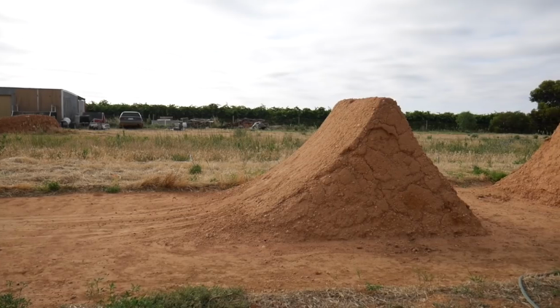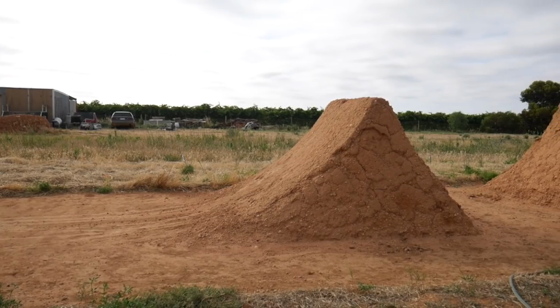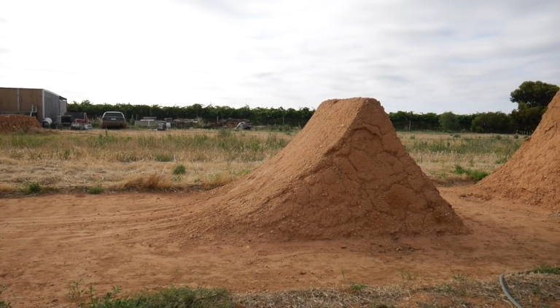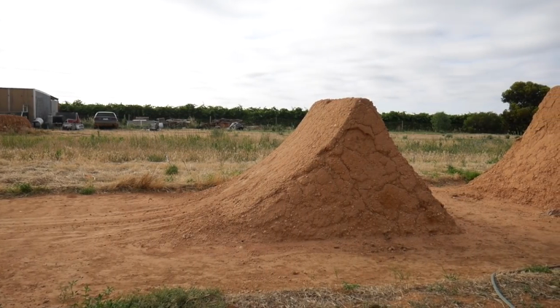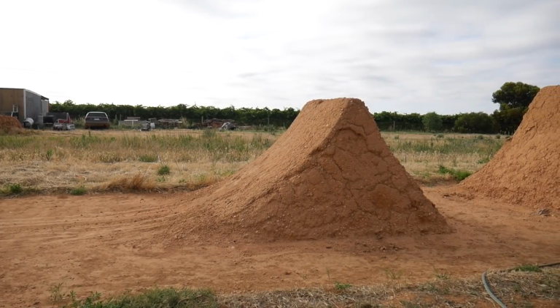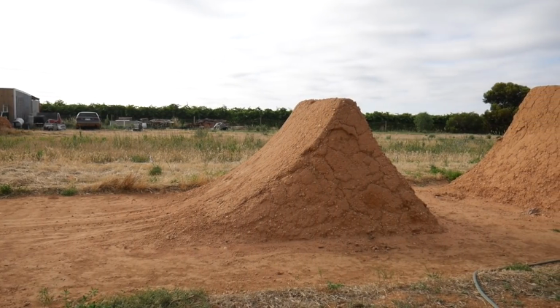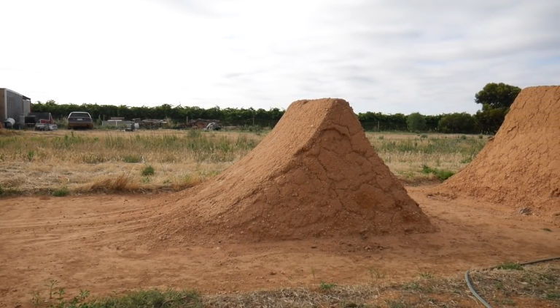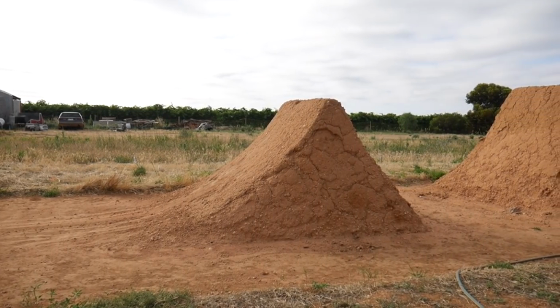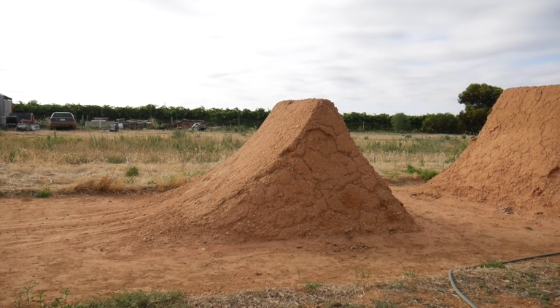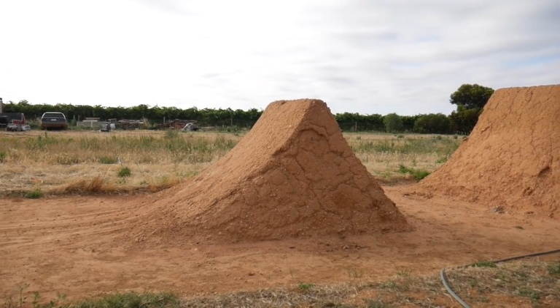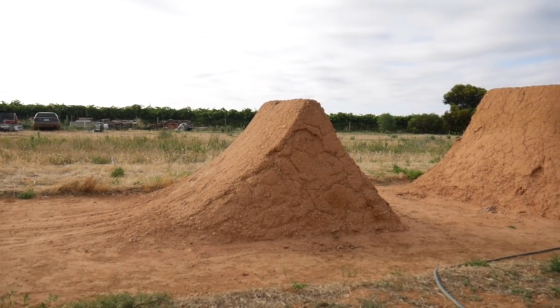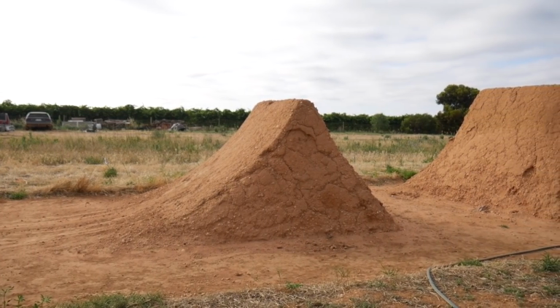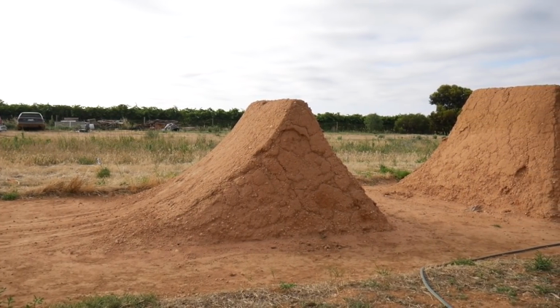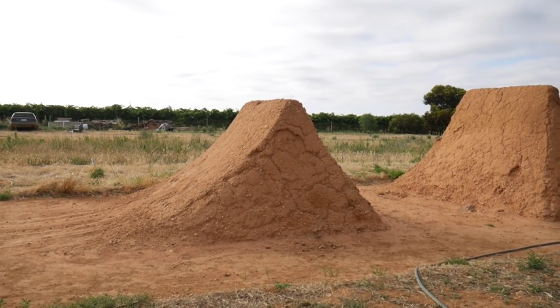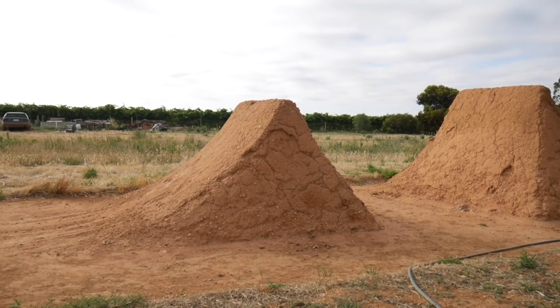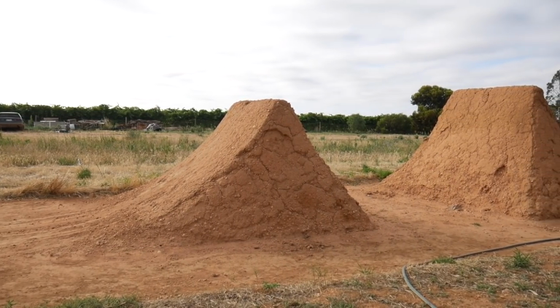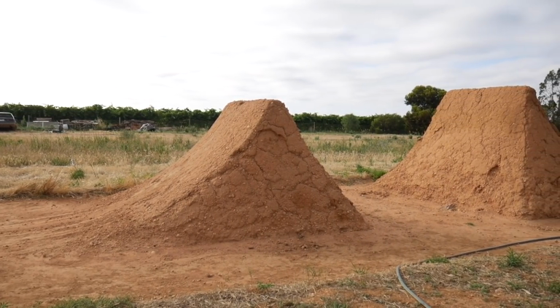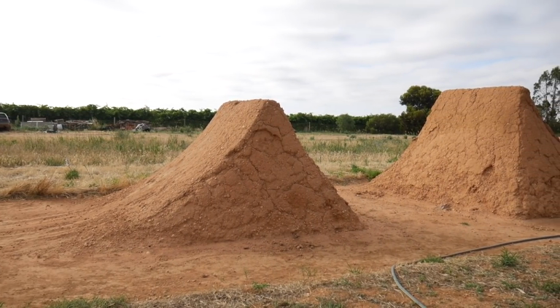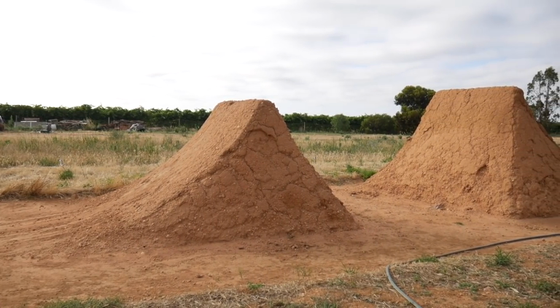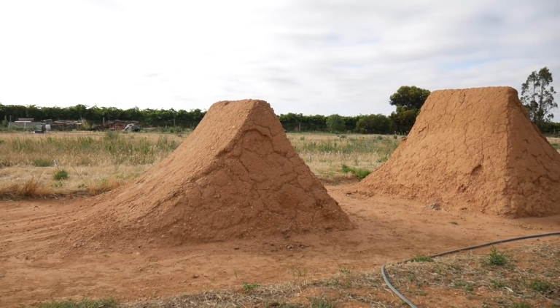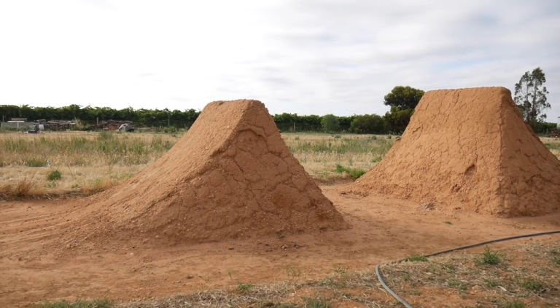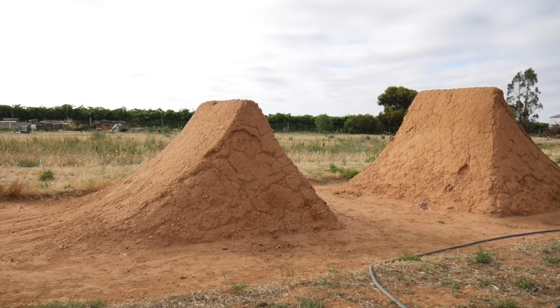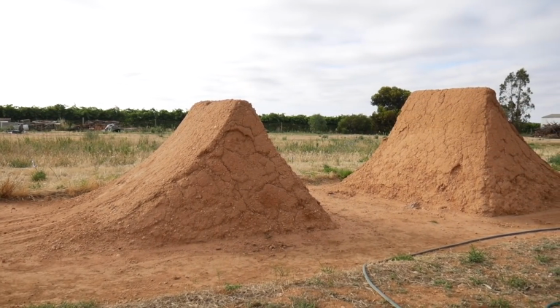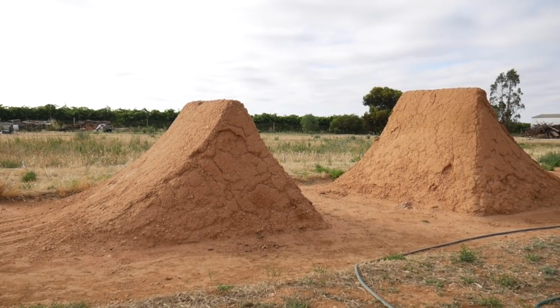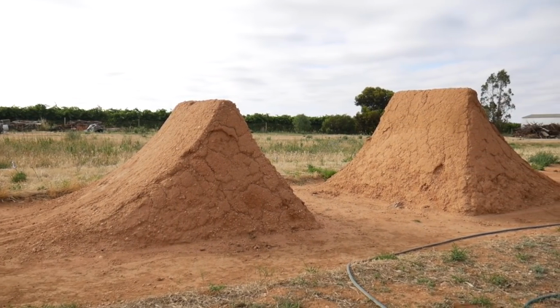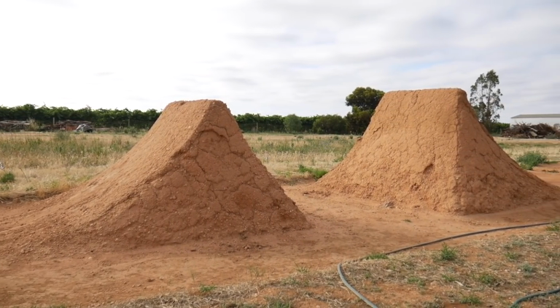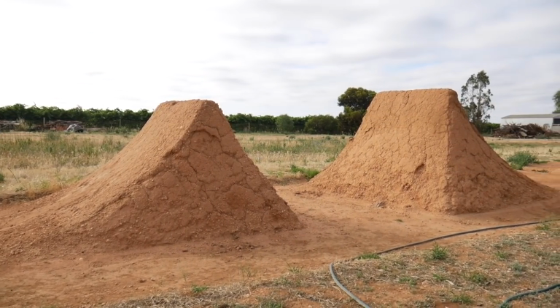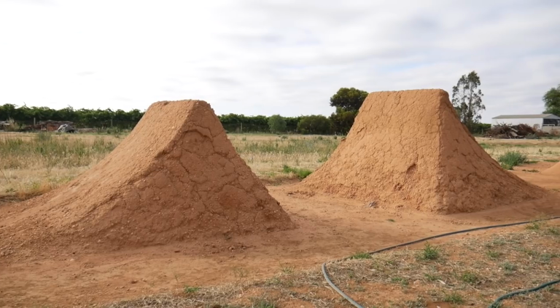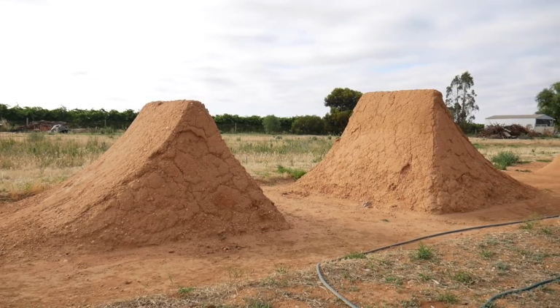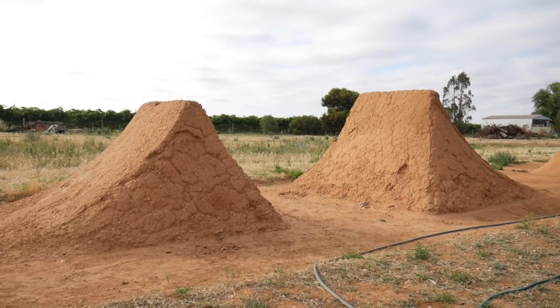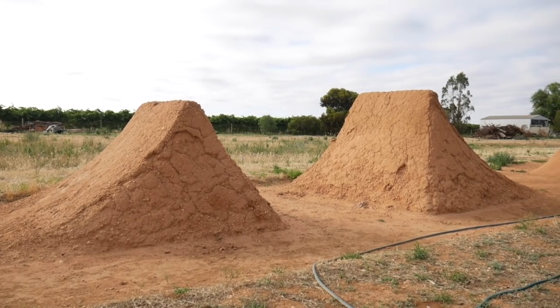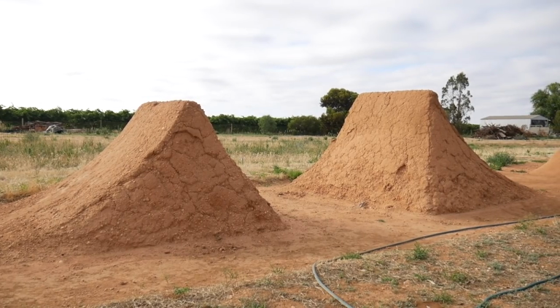Hi everyone, in this video I'm going to be showing you how to rebuild your dirt jumps to get them looking like this to this.